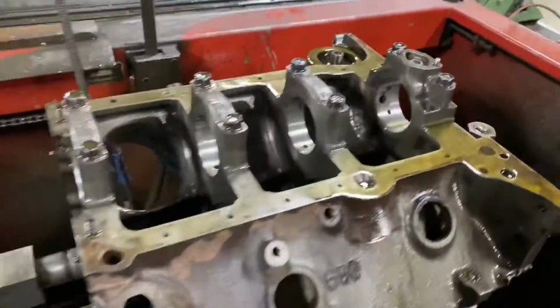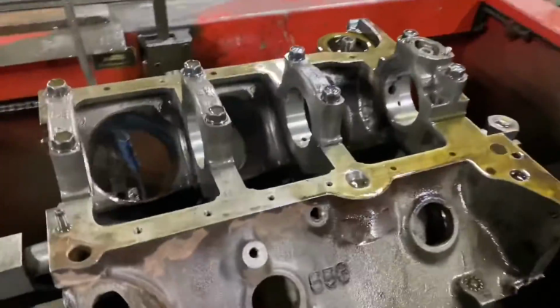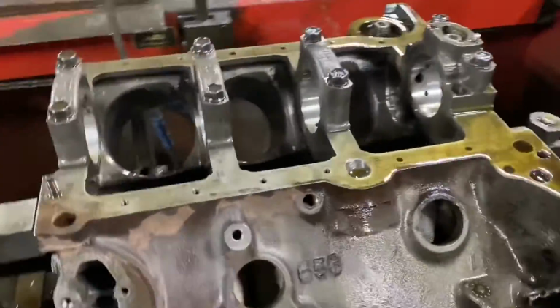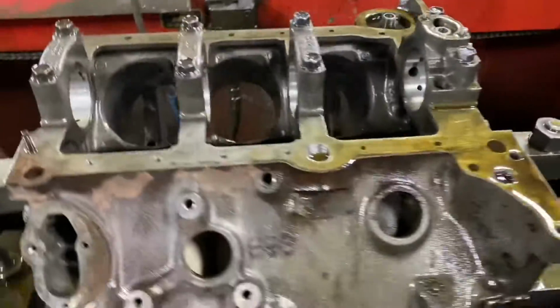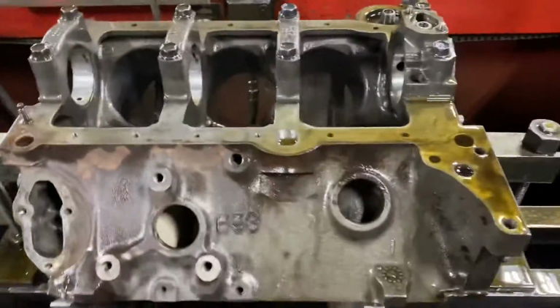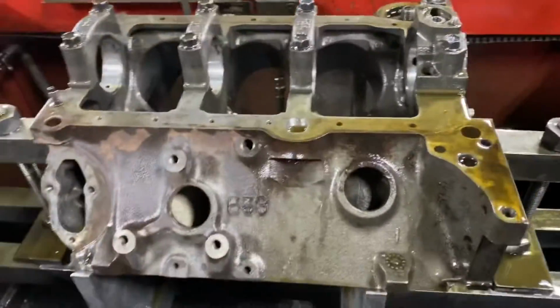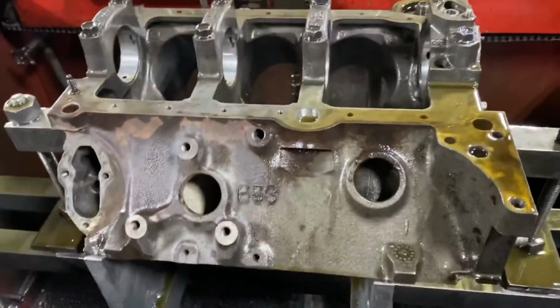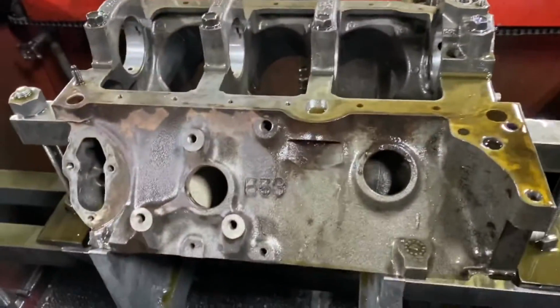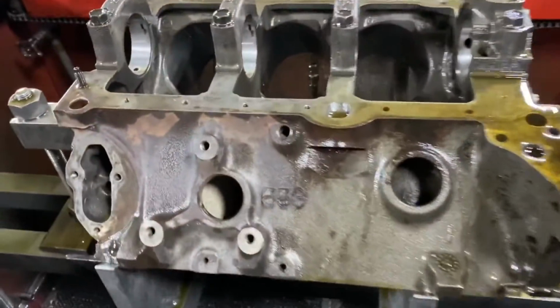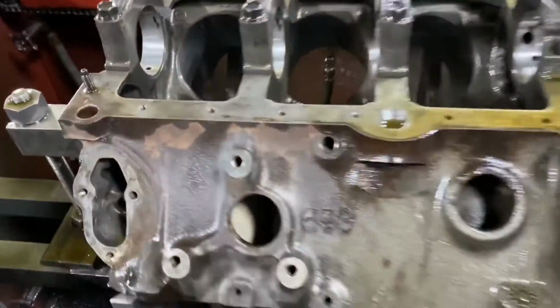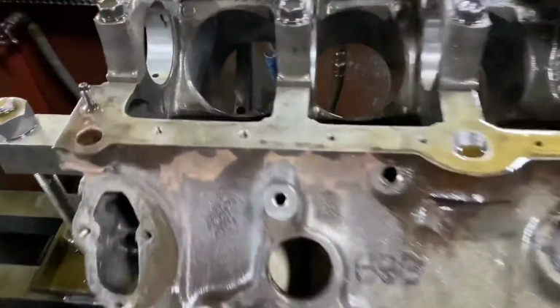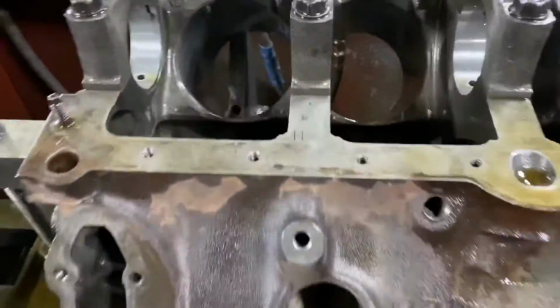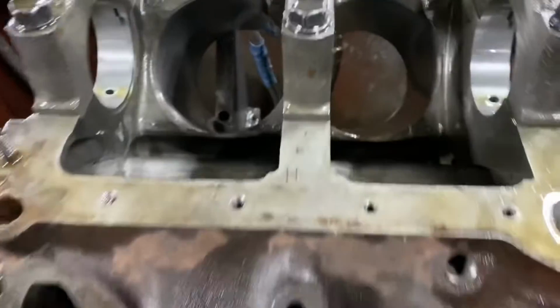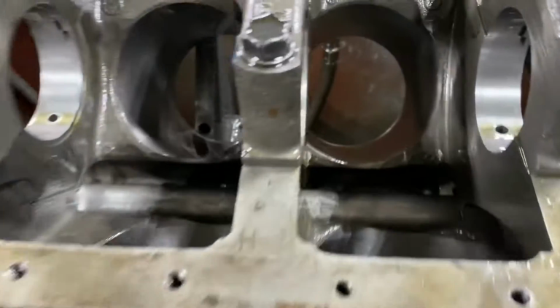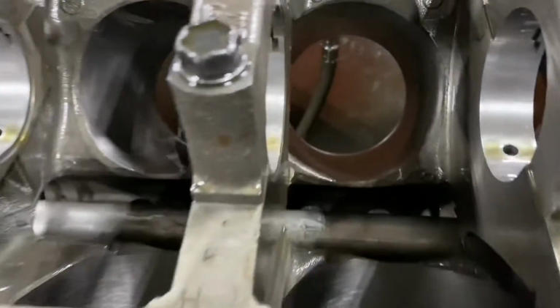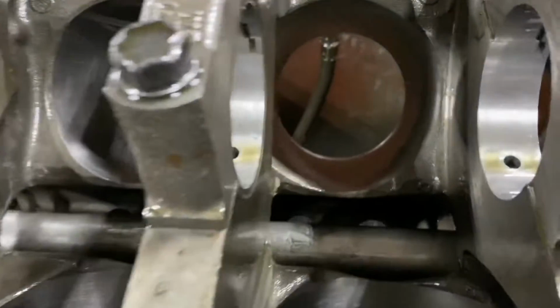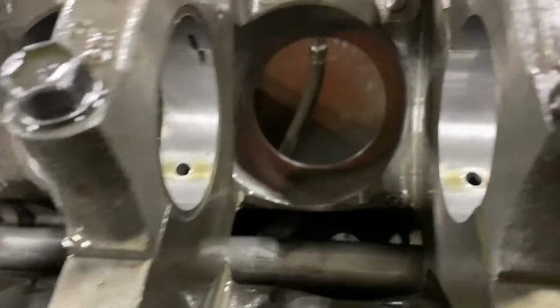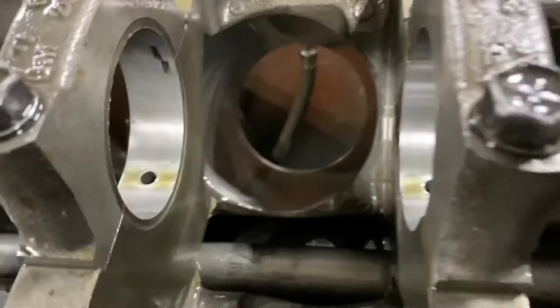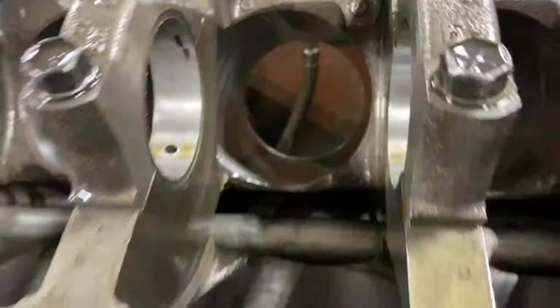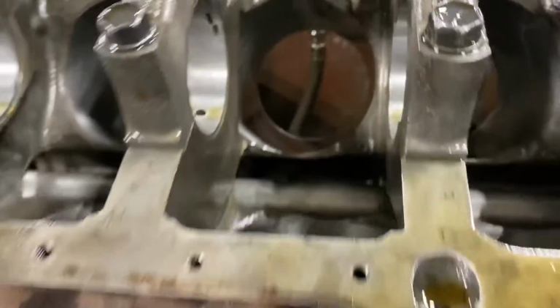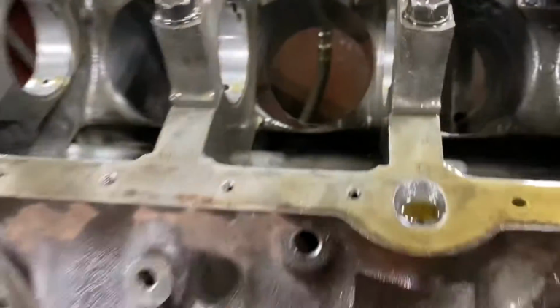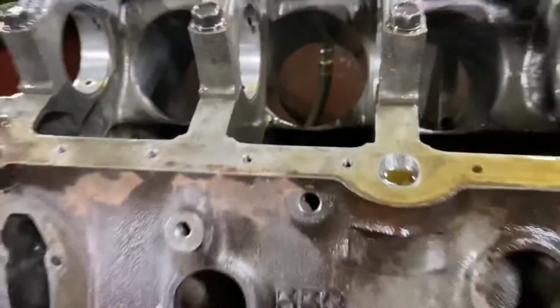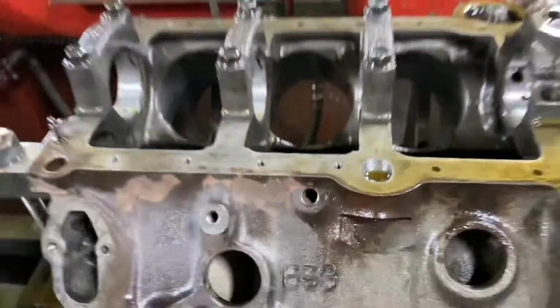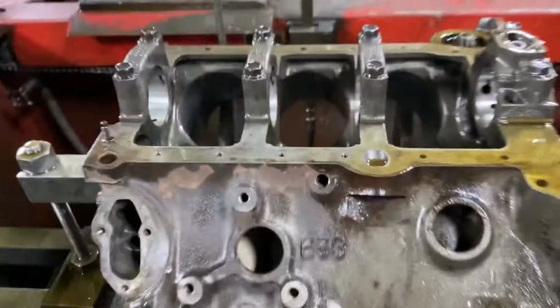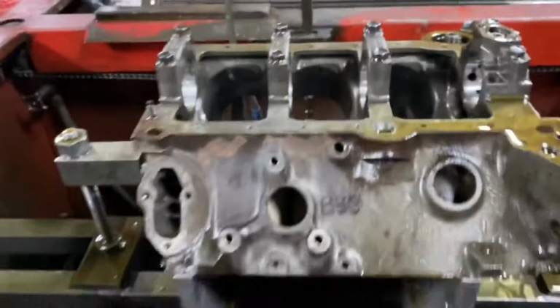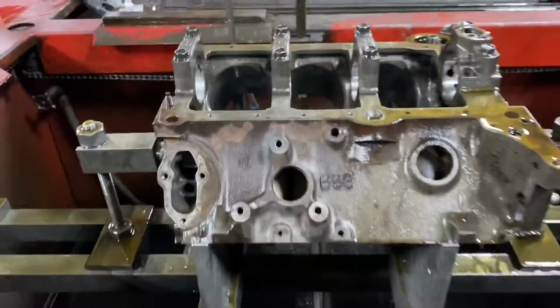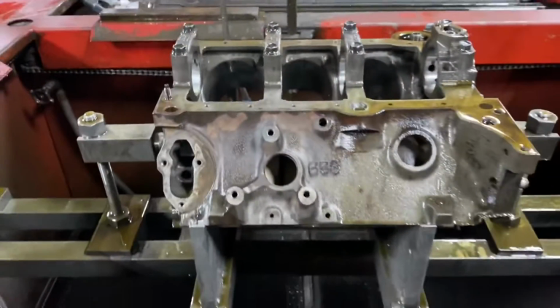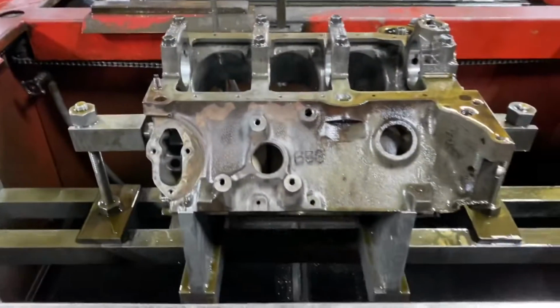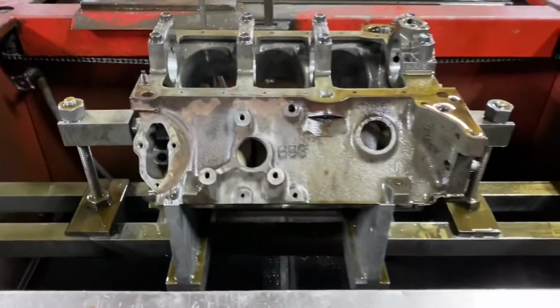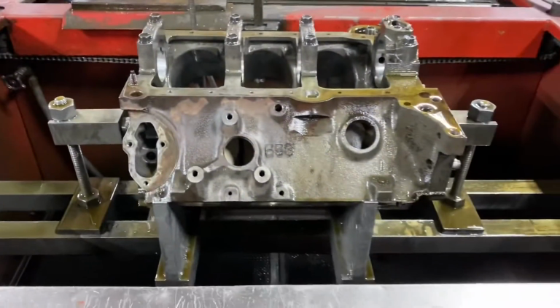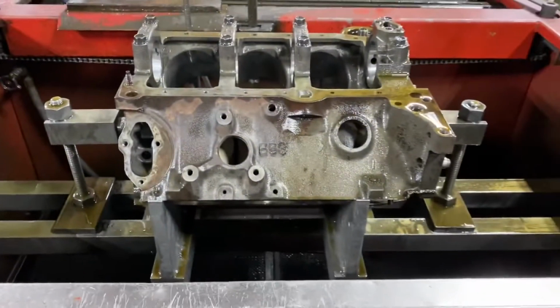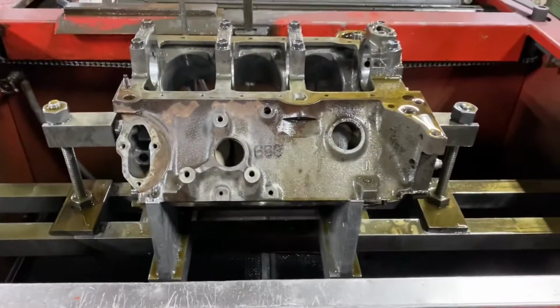Final bath. I honed it already, so the cylinders are good to go. Just got to give it a final bath and we'll put it together.